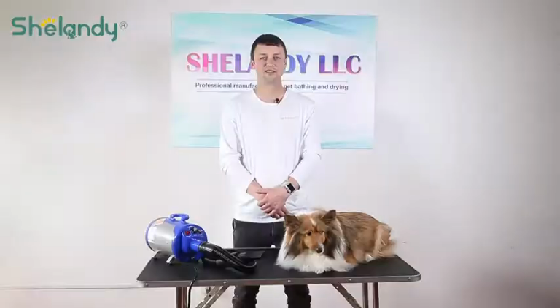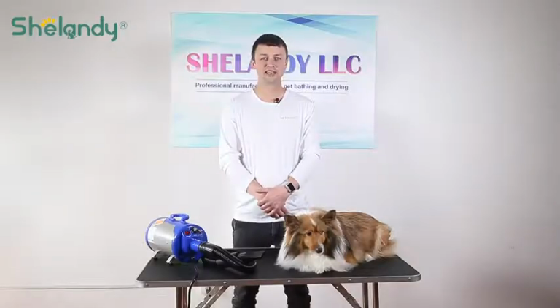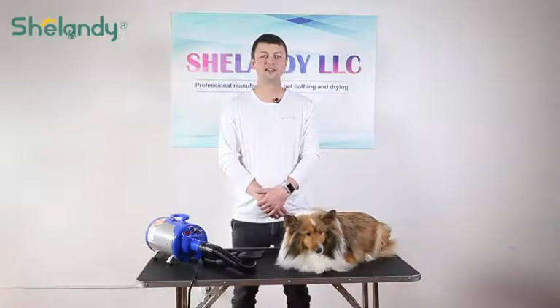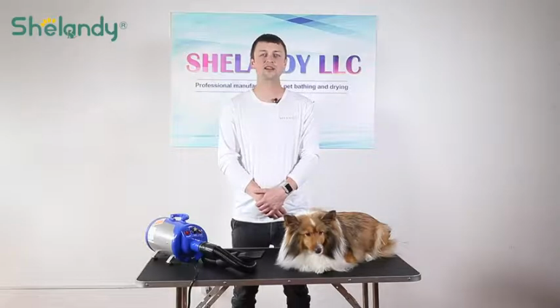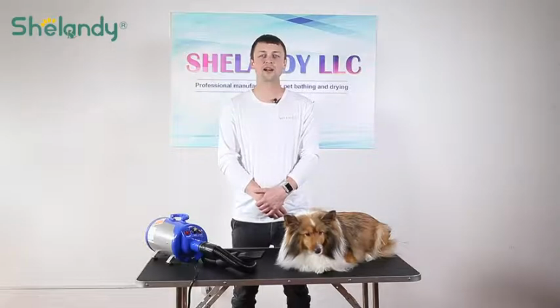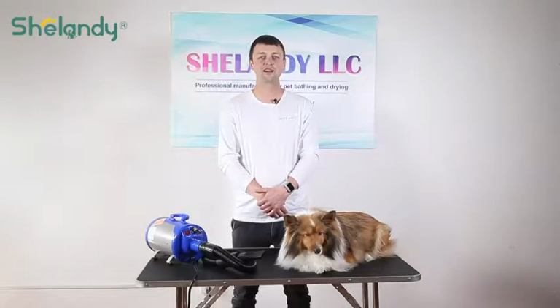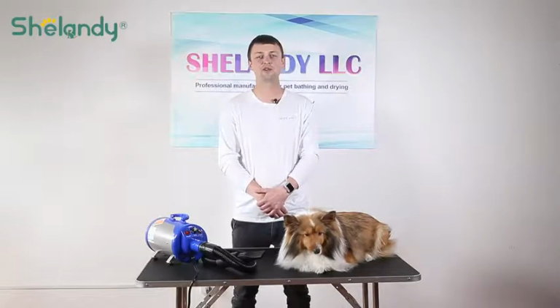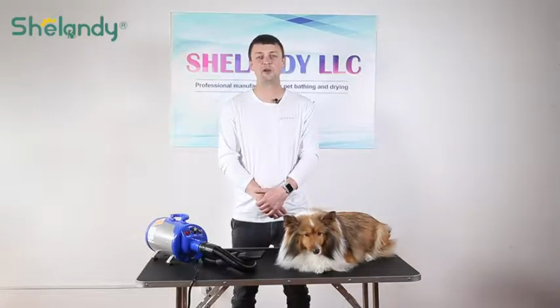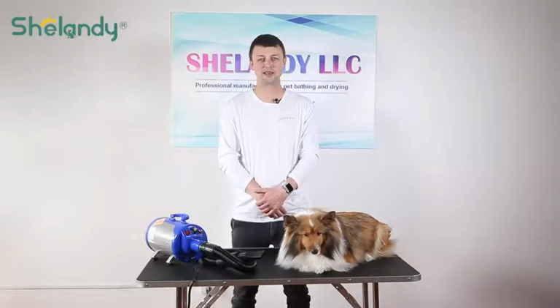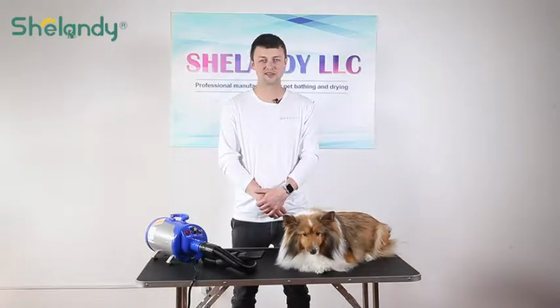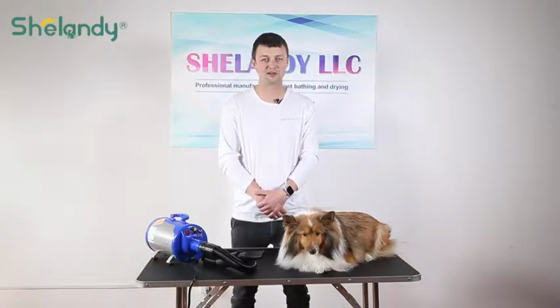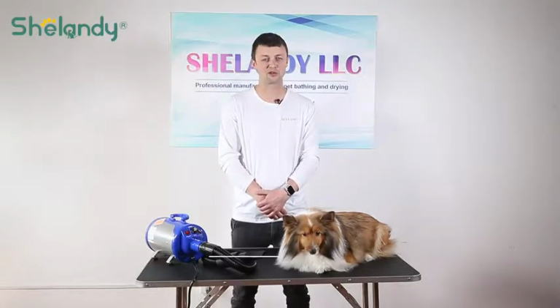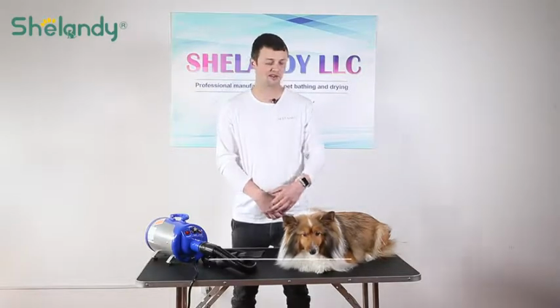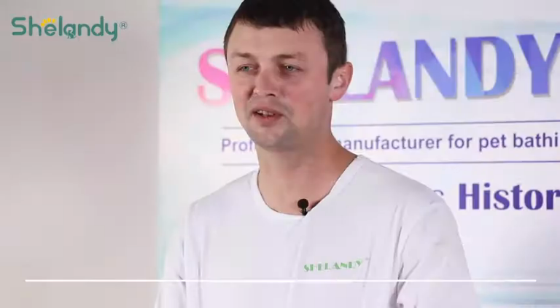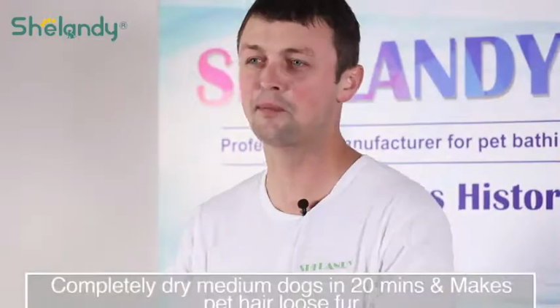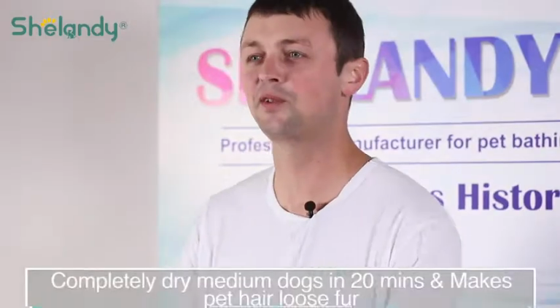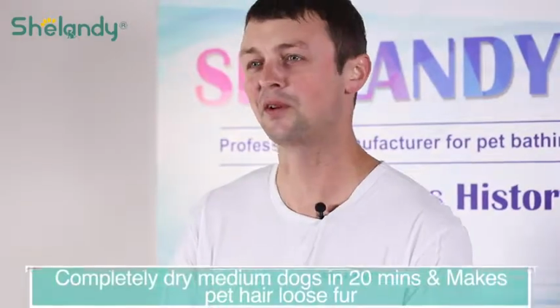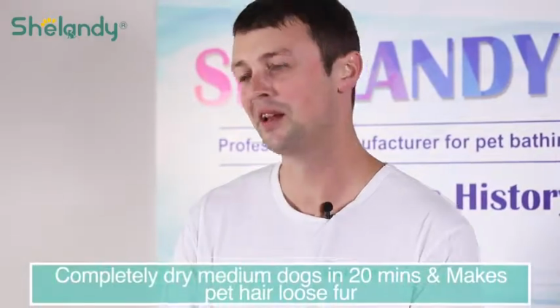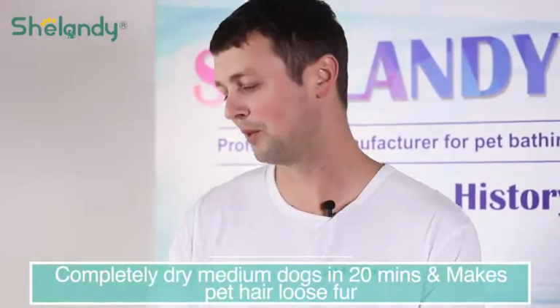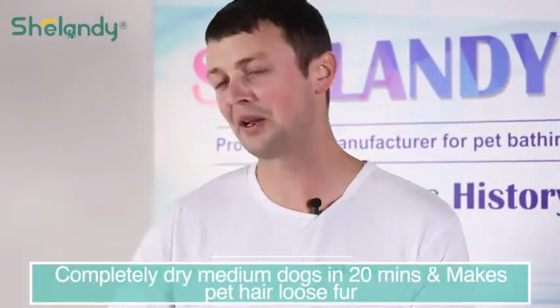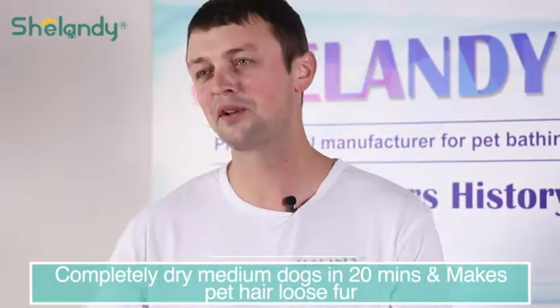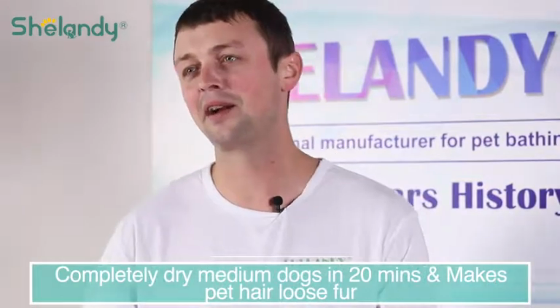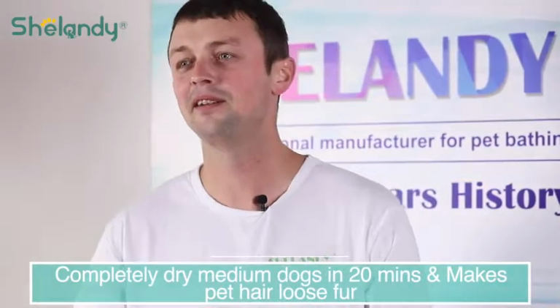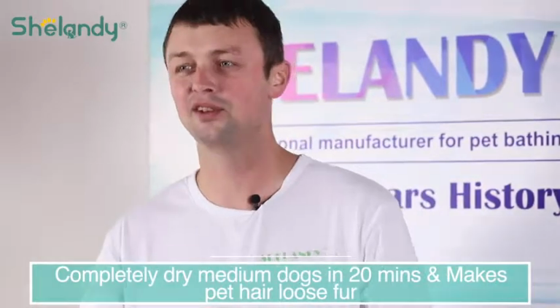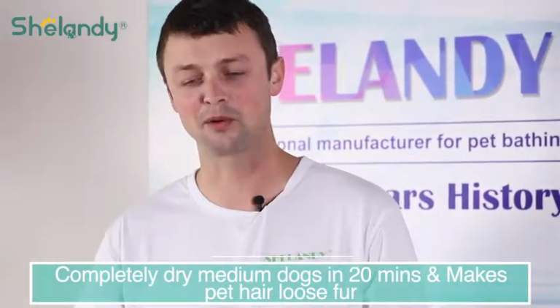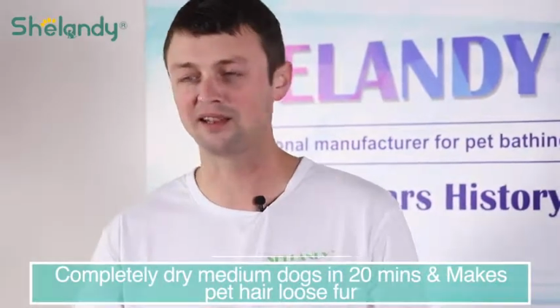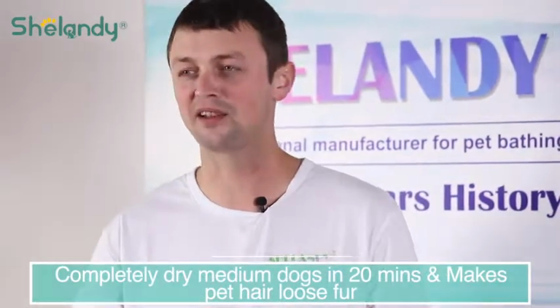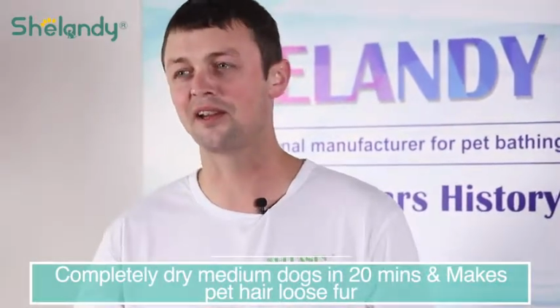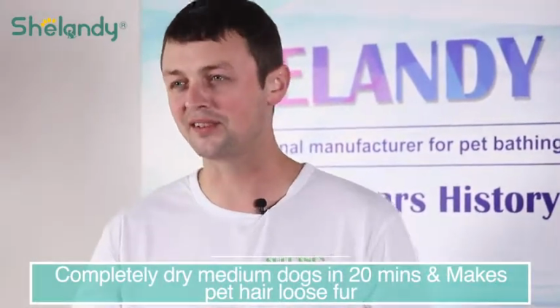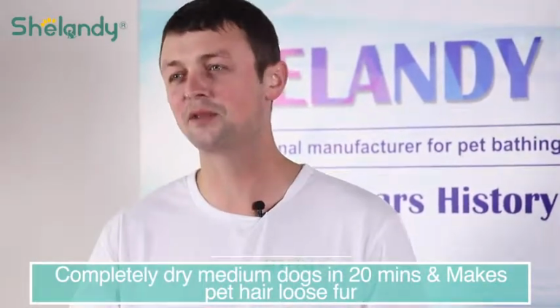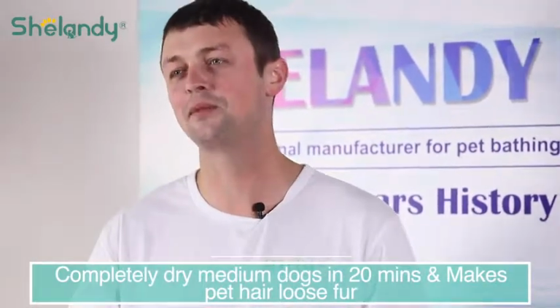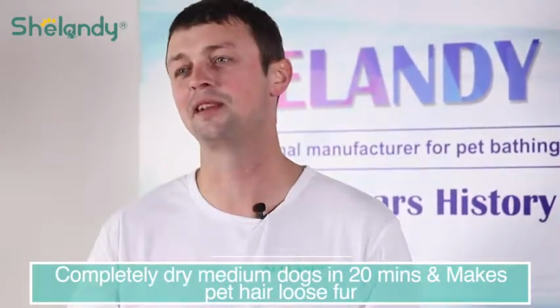With any regular dryer, it would take you at least an hour to dry this 30-pound dog. But with our dryer, she's completely dry in less than 20 minutes.